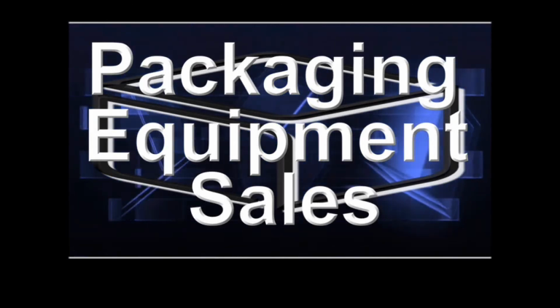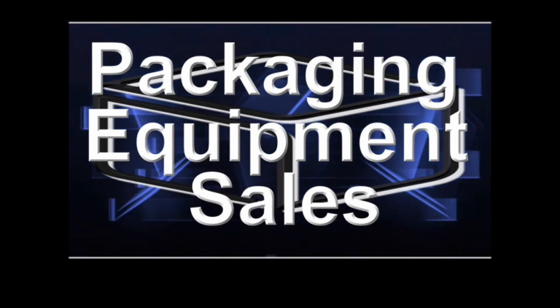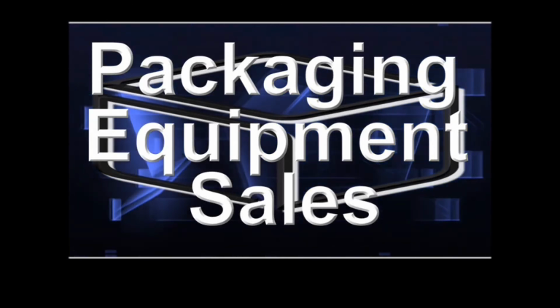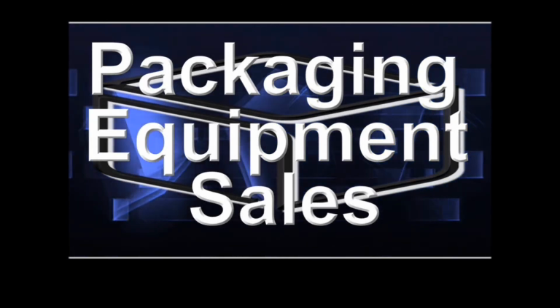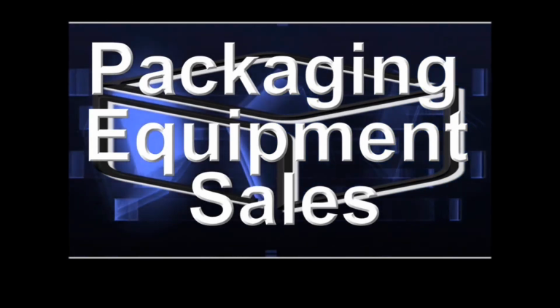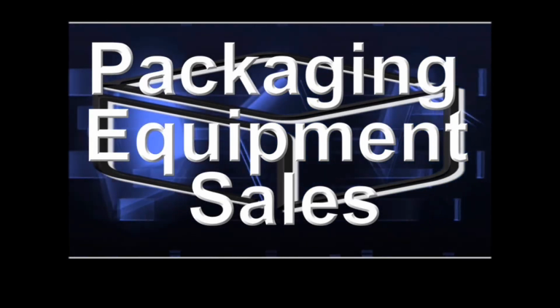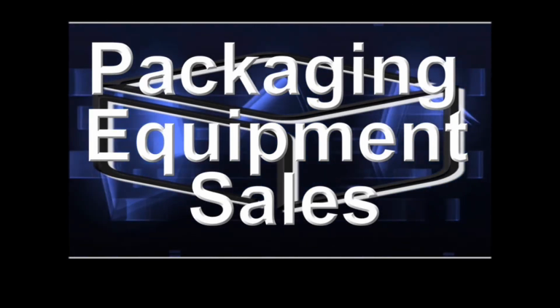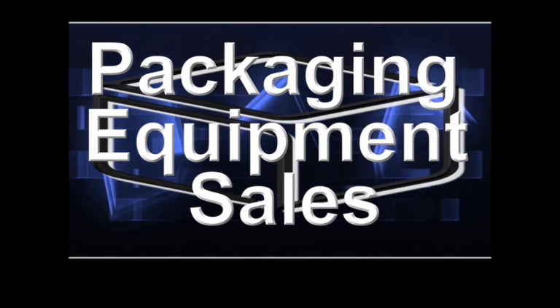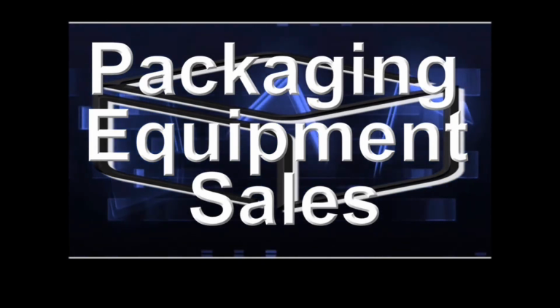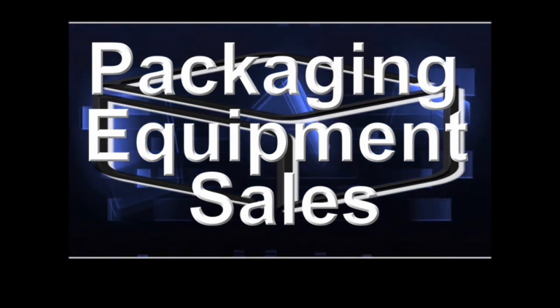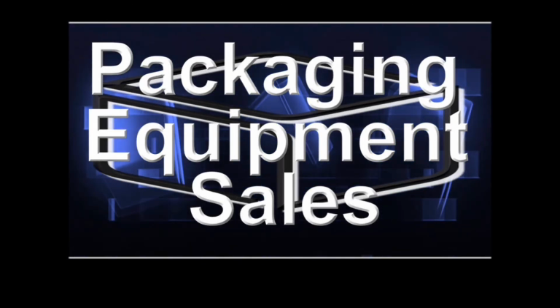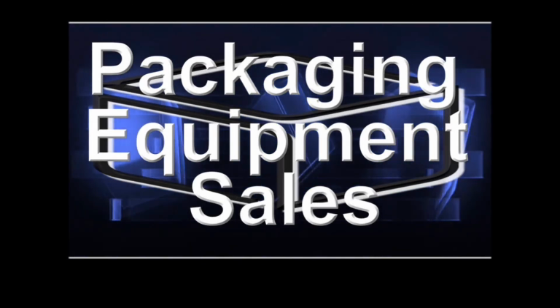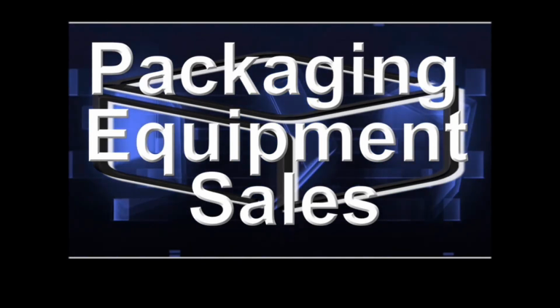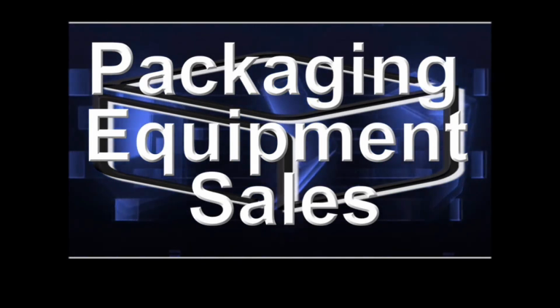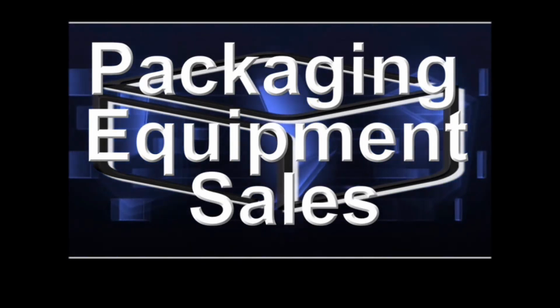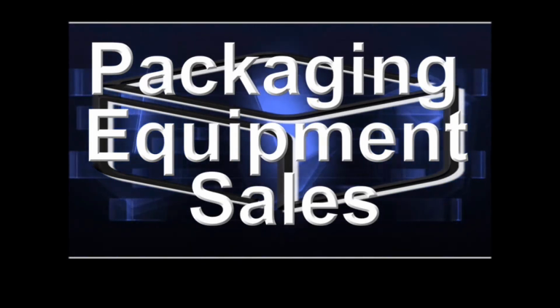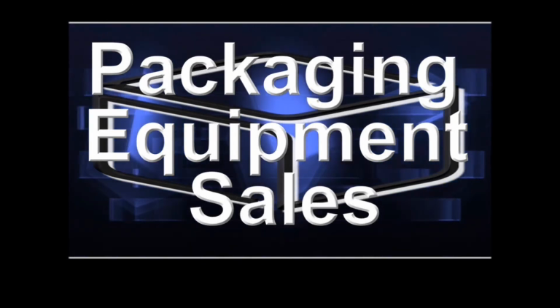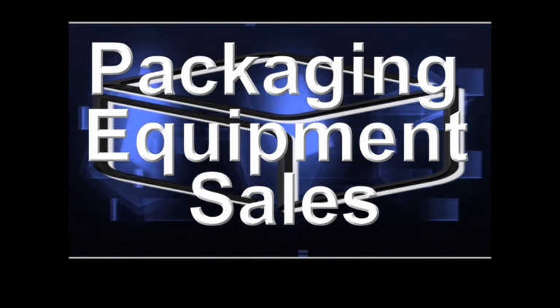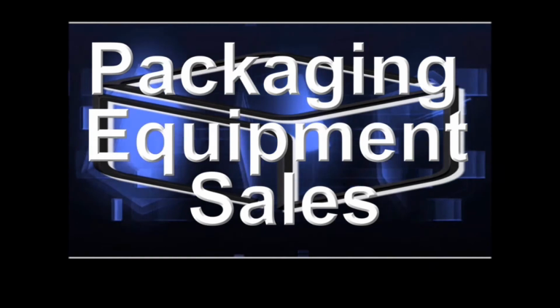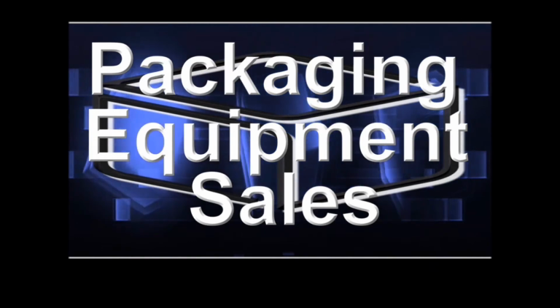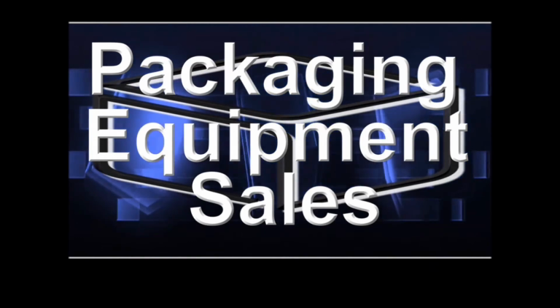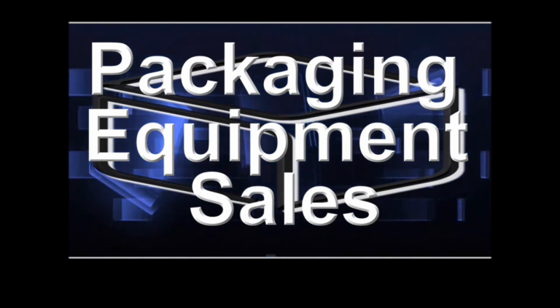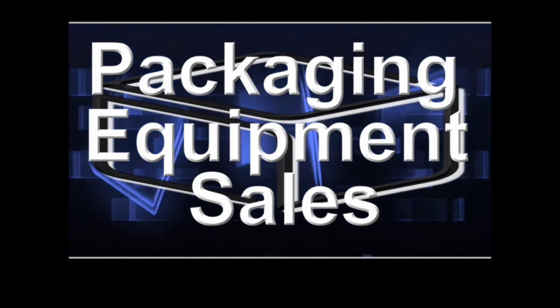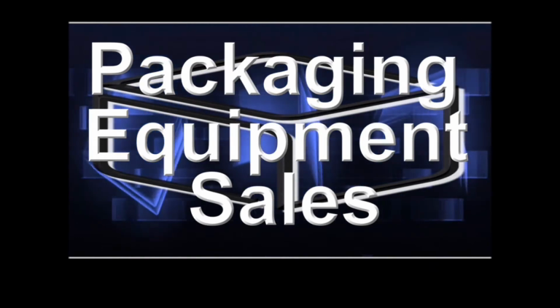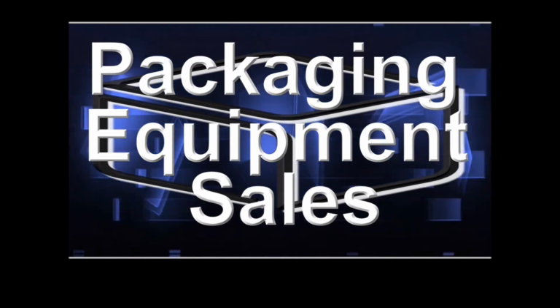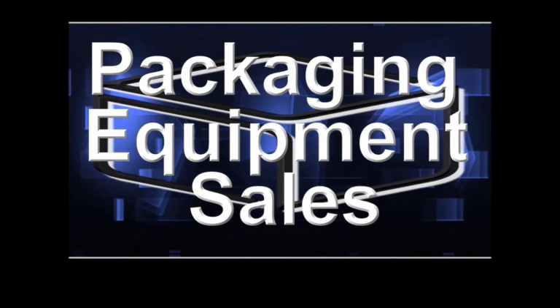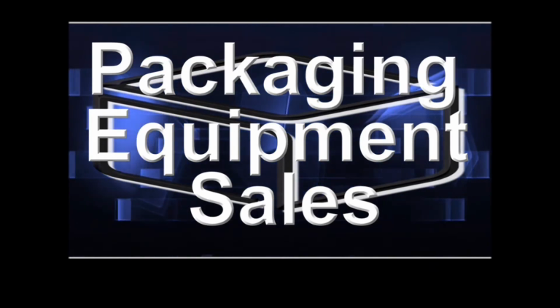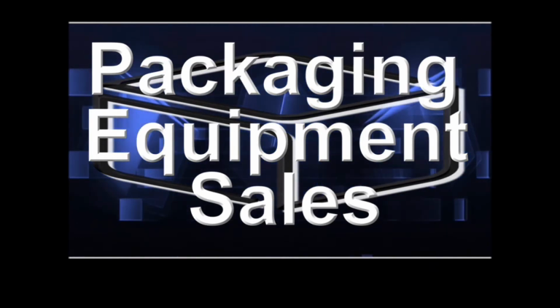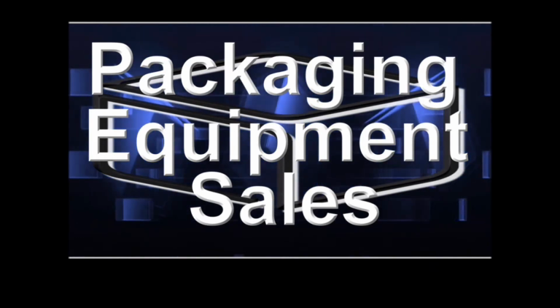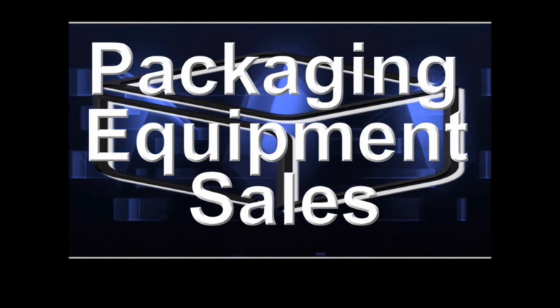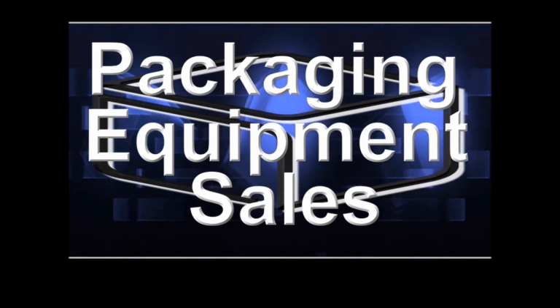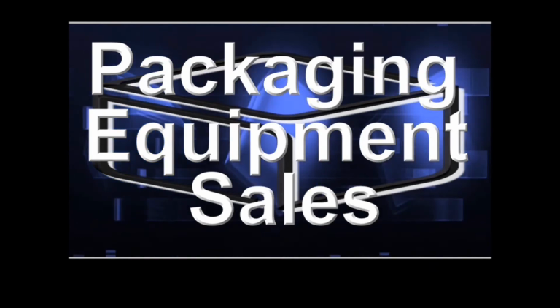Packaging Equipment Sales — your manufacturer's representative for high-quality packaging equipment.